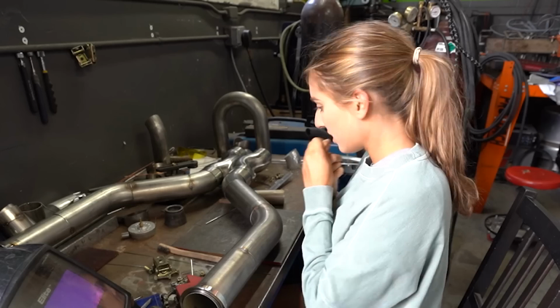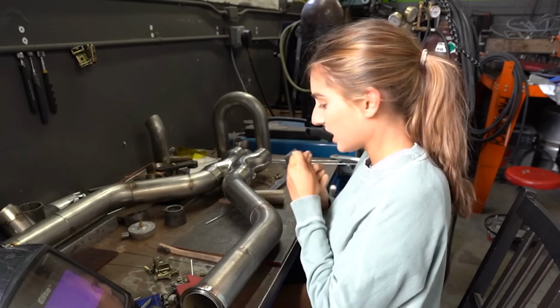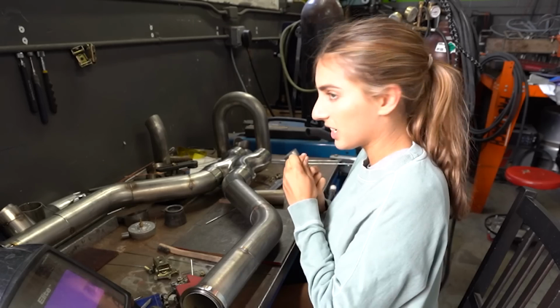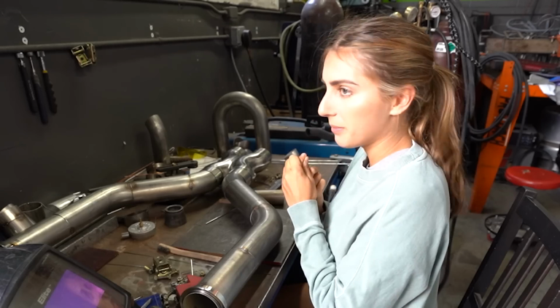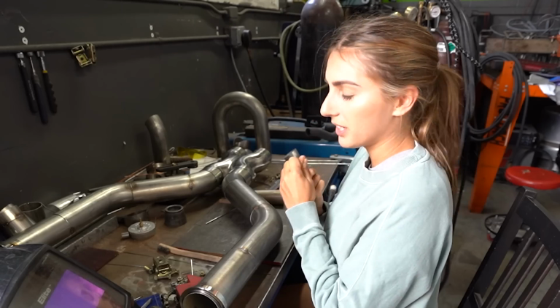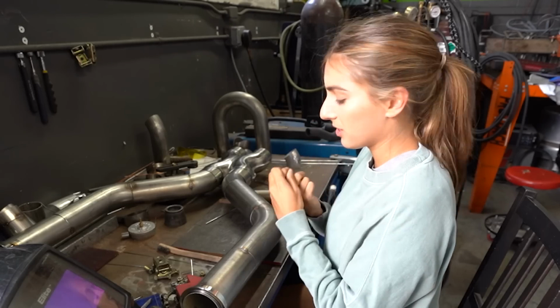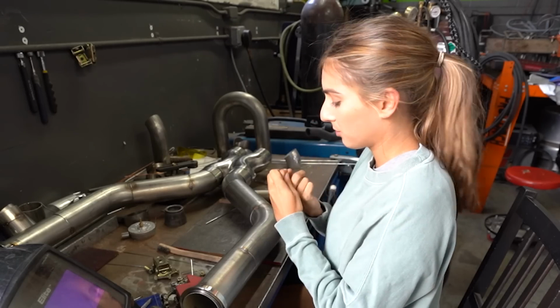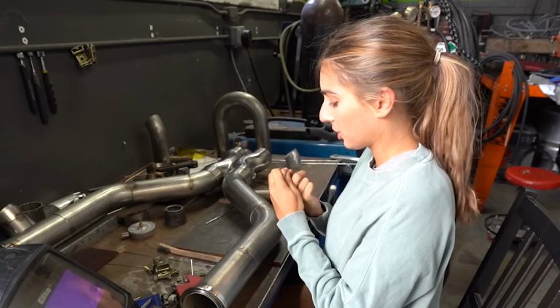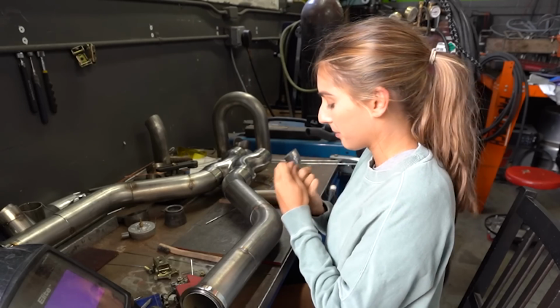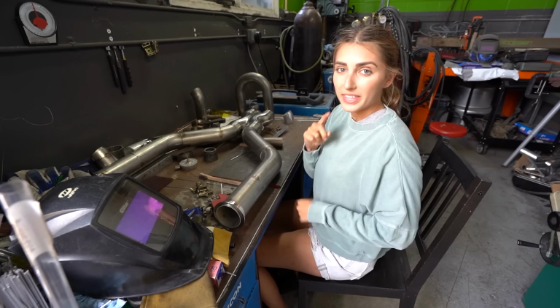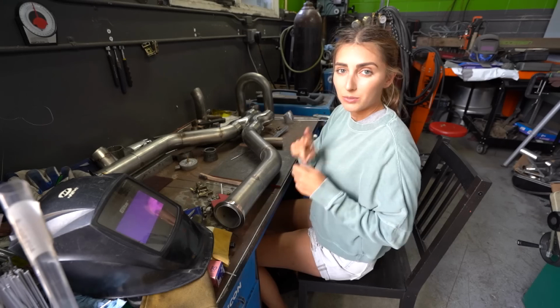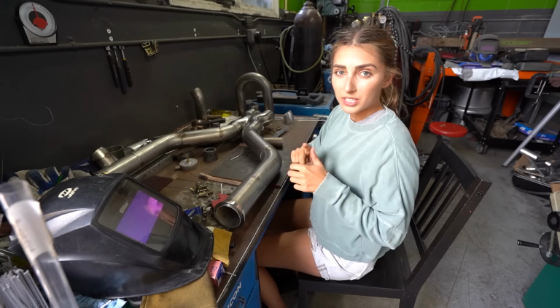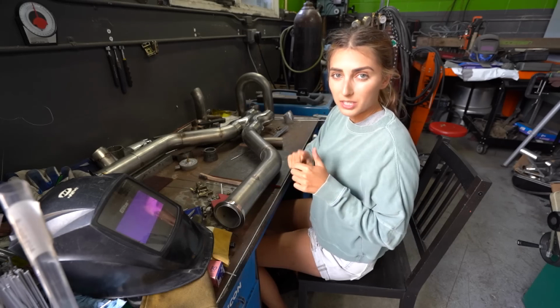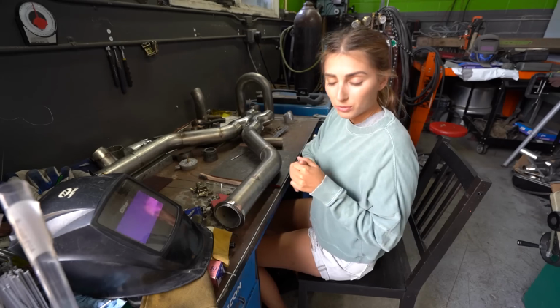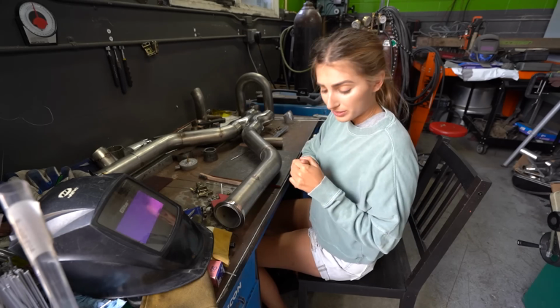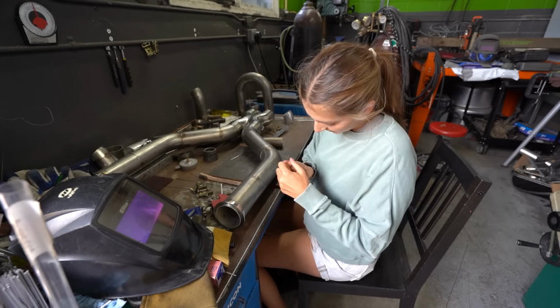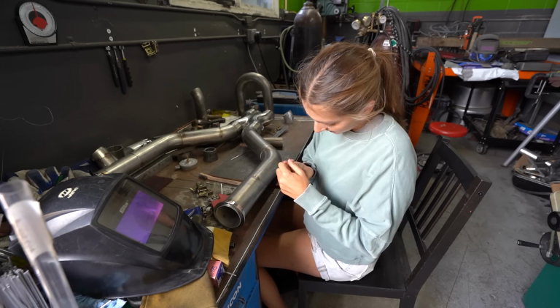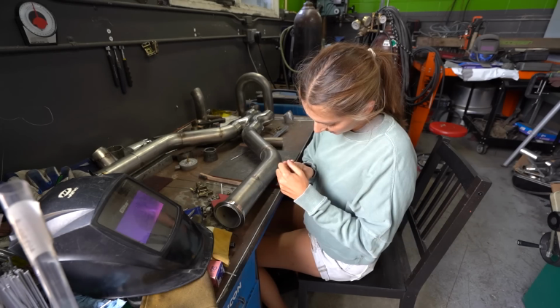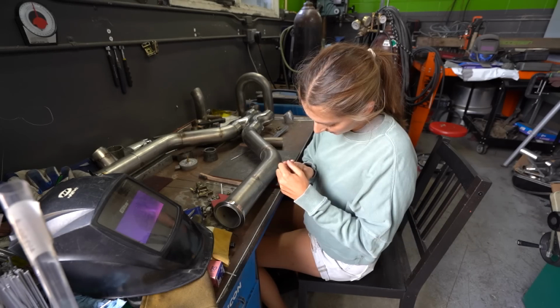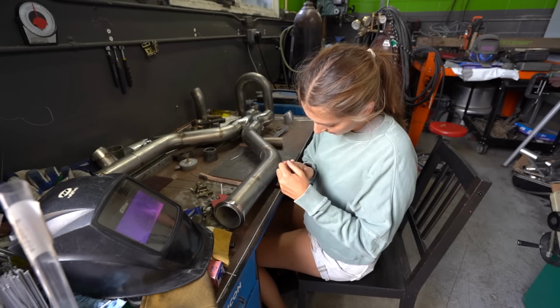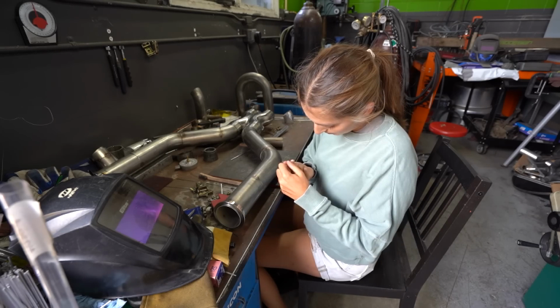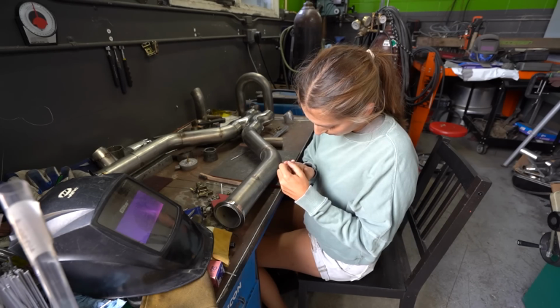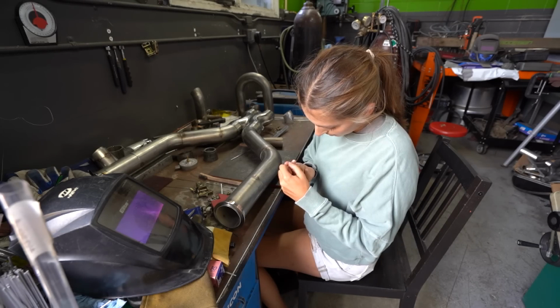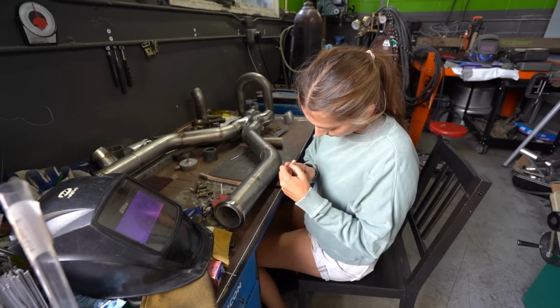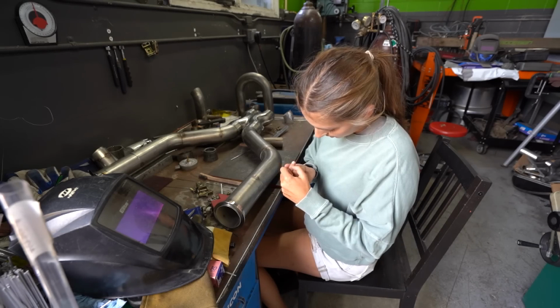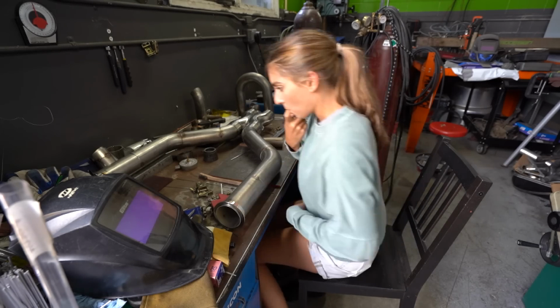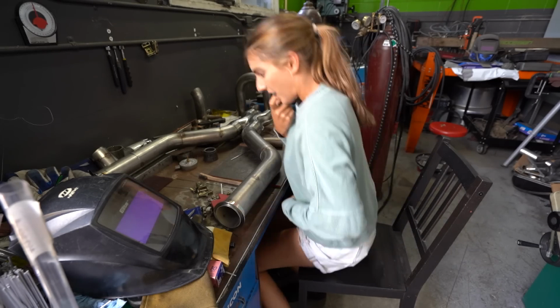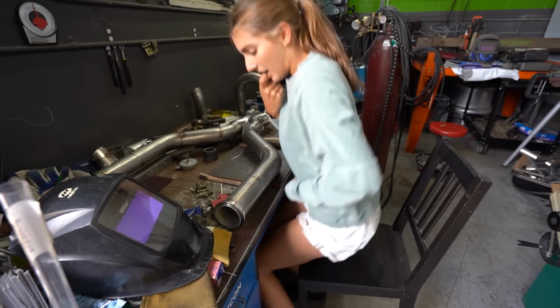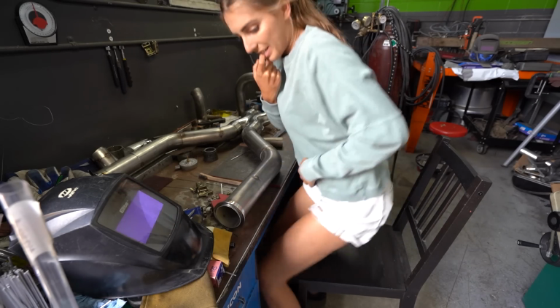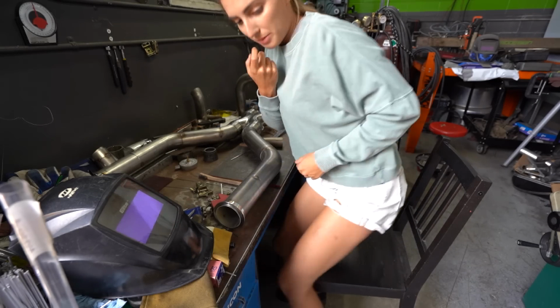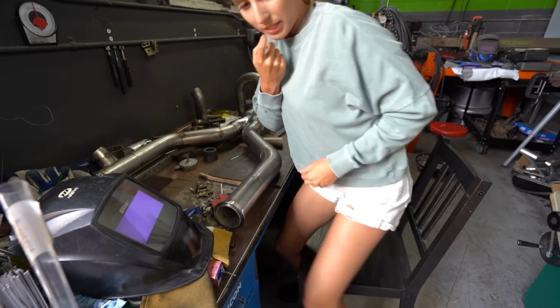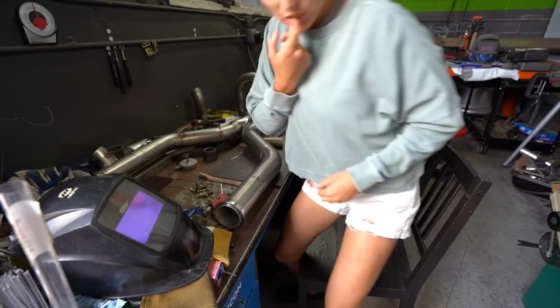I cut my hand on something sharp — that was a deep one. I think I can see my bone. I need a band-aid.